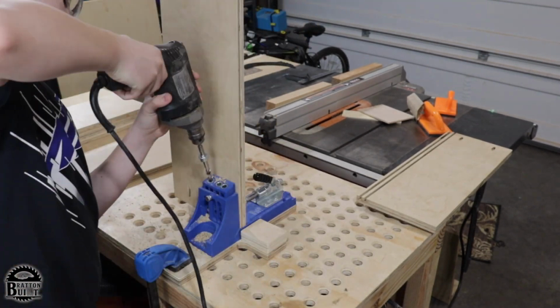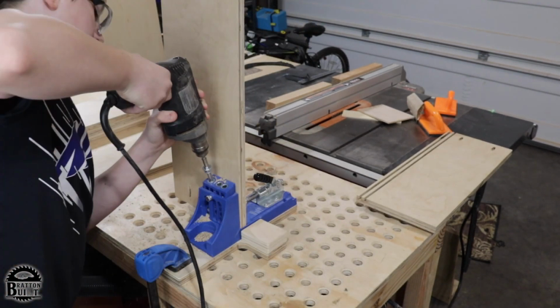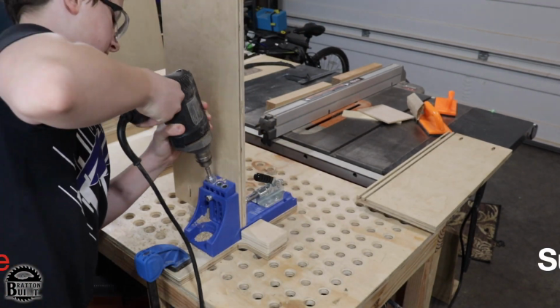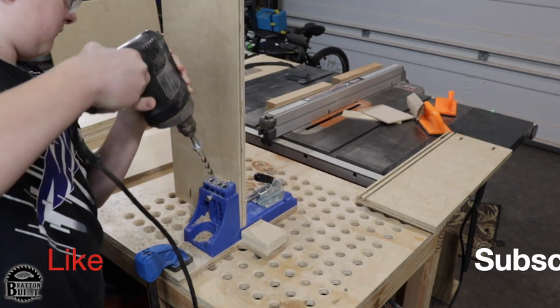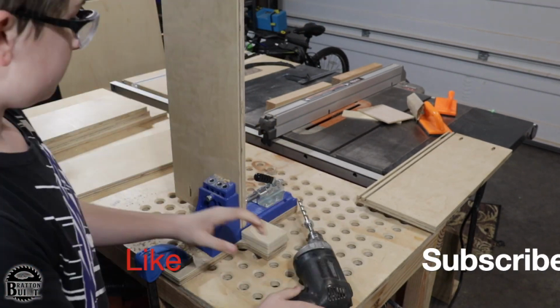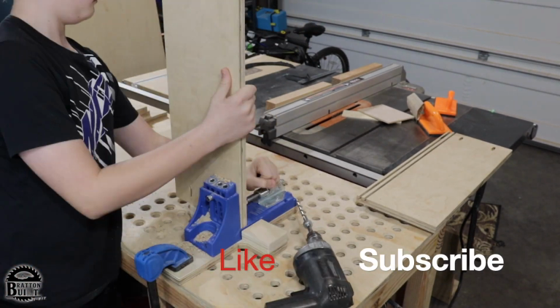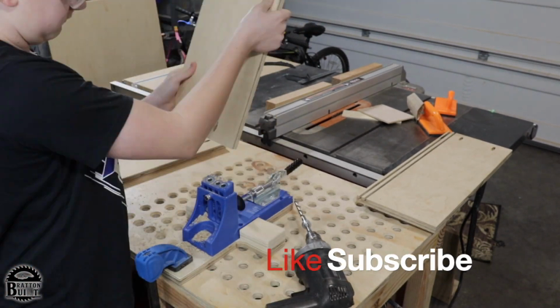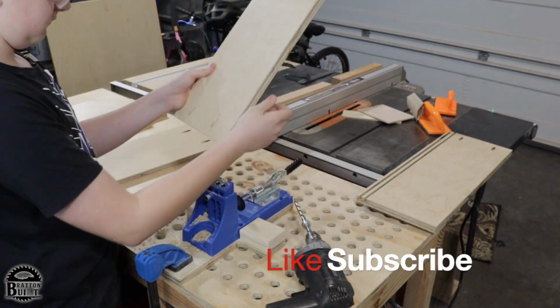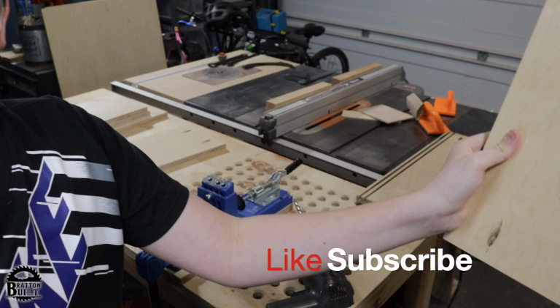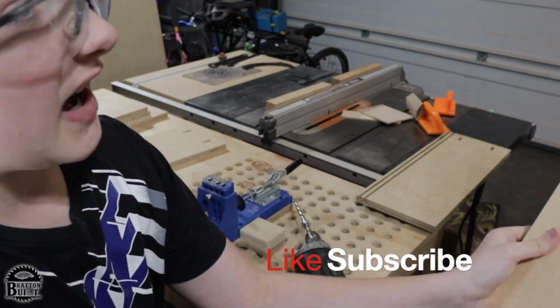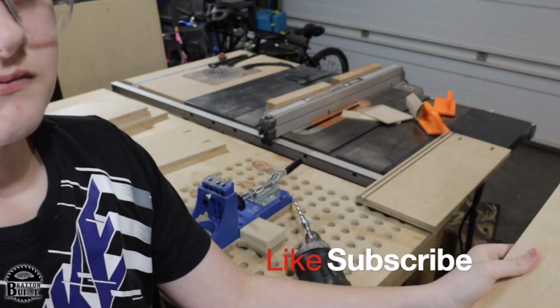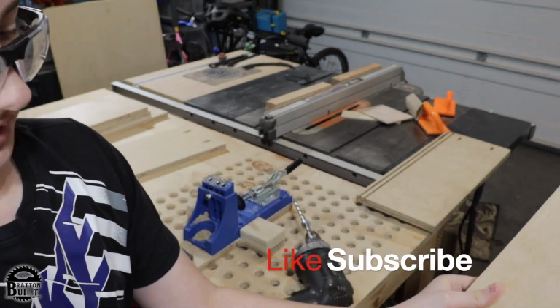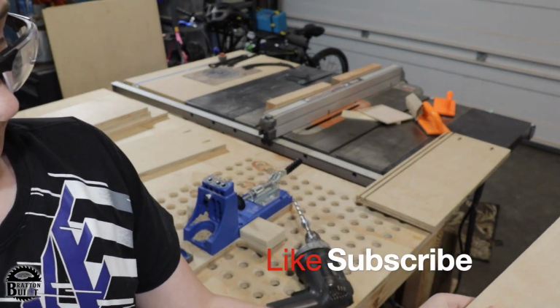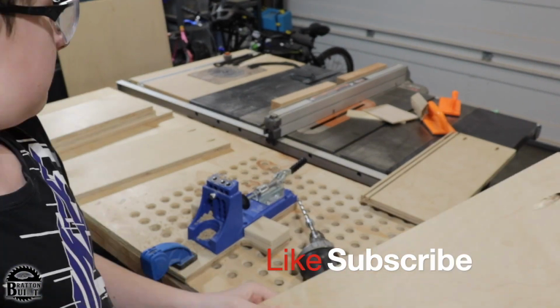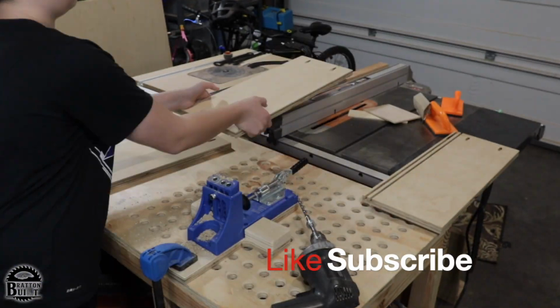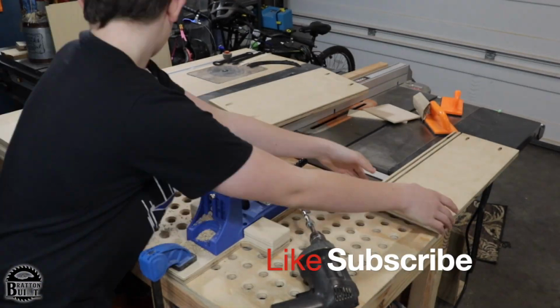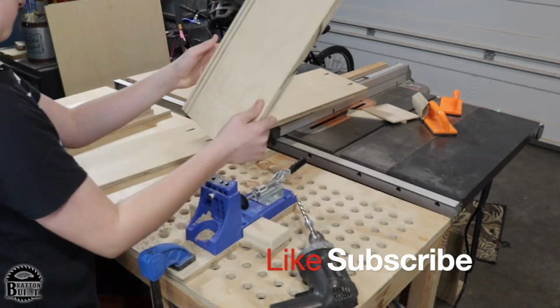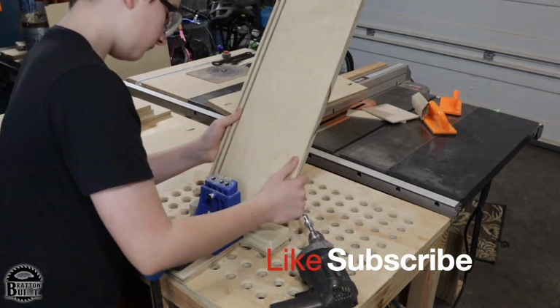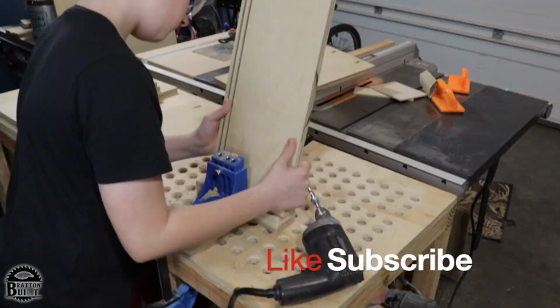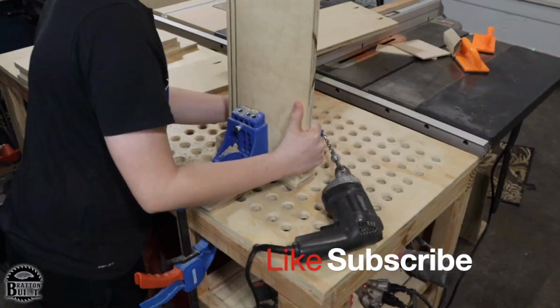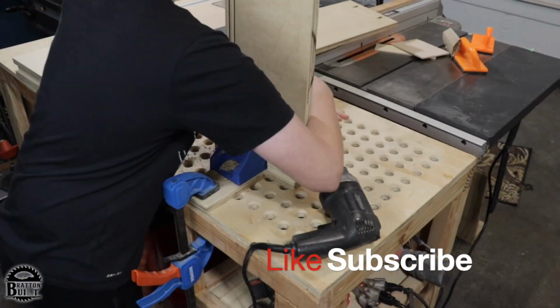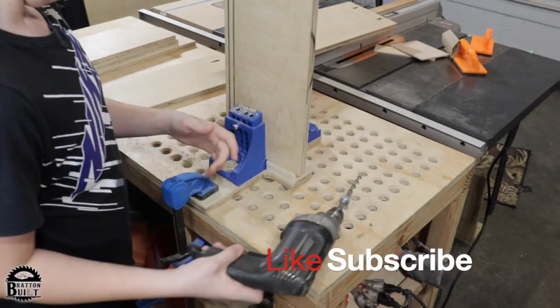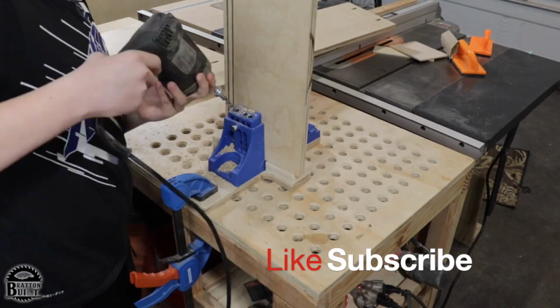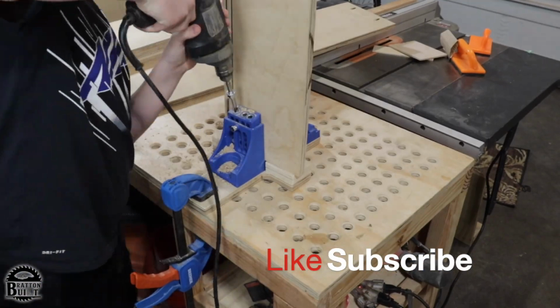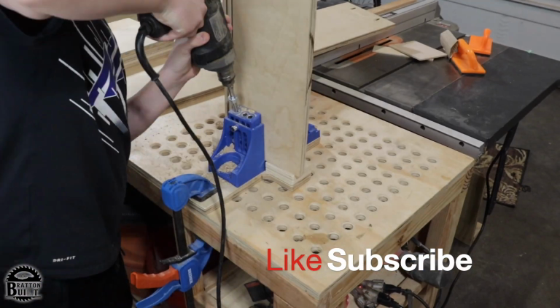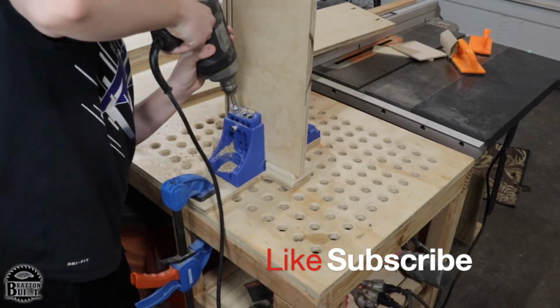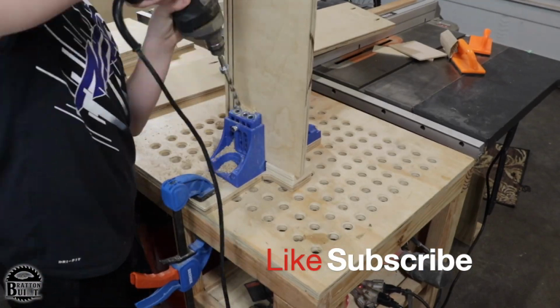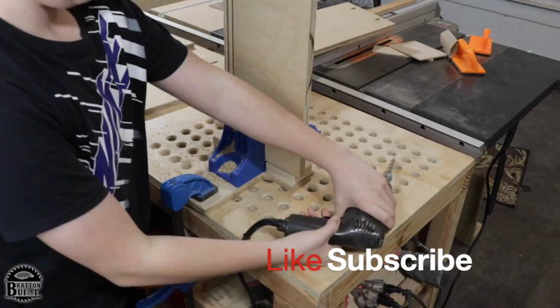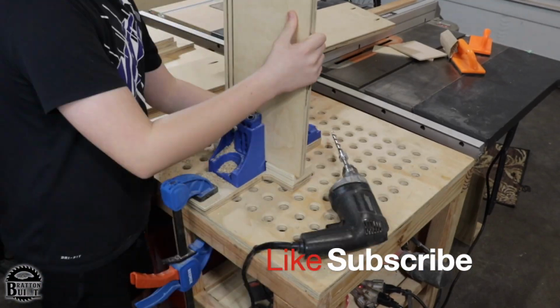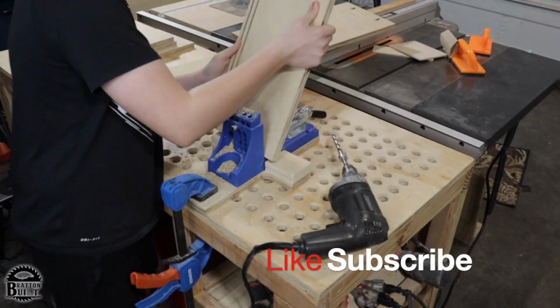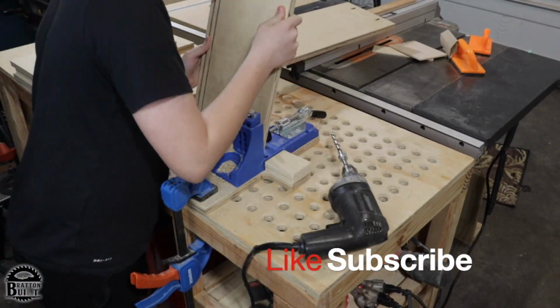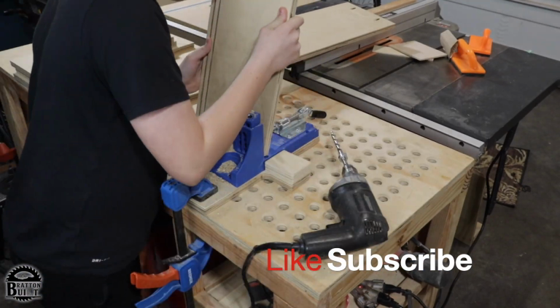If you haven't done it already, don't forget to like and subscribe to the channel to see more great woodworking videos.